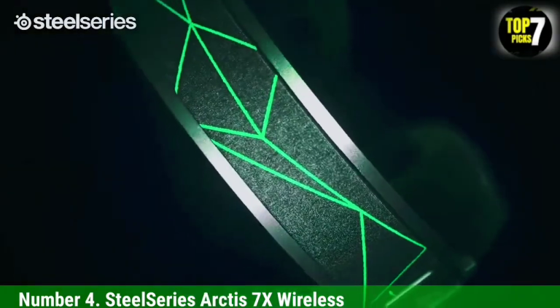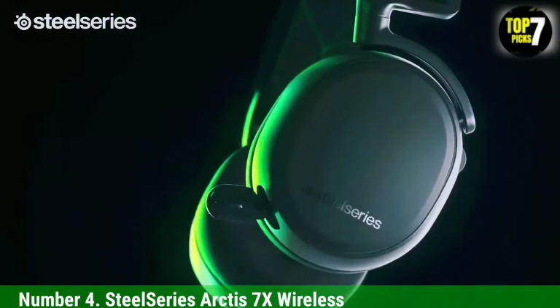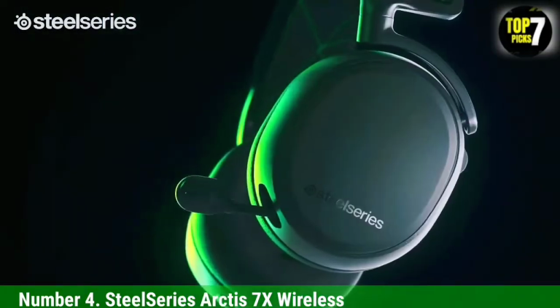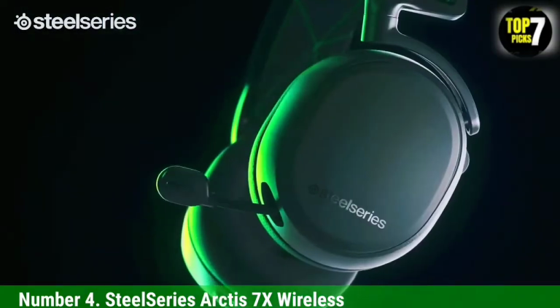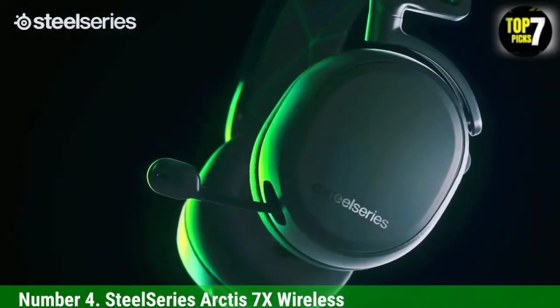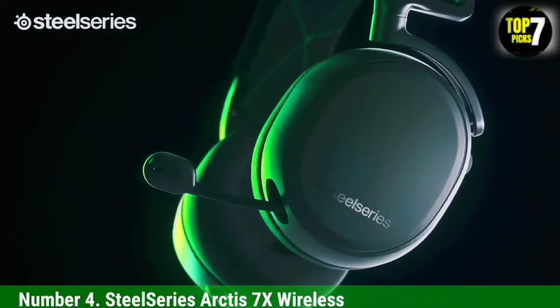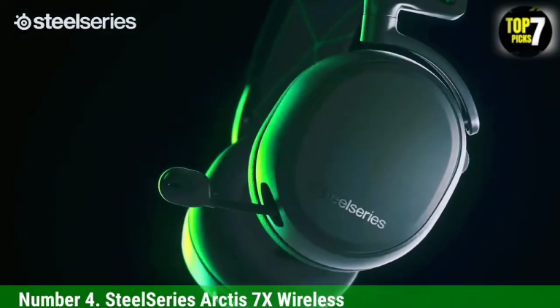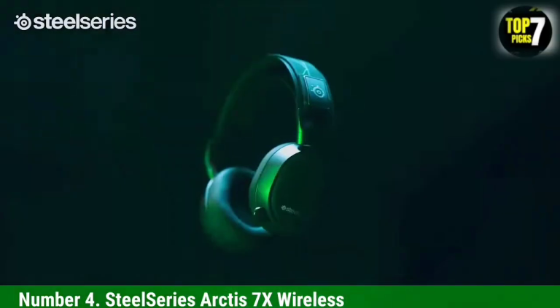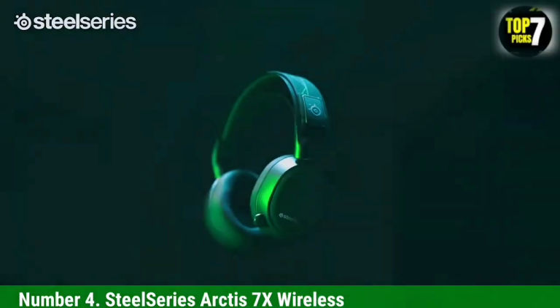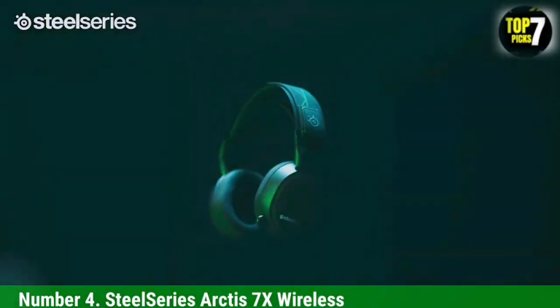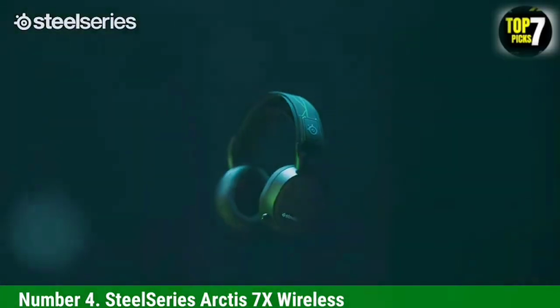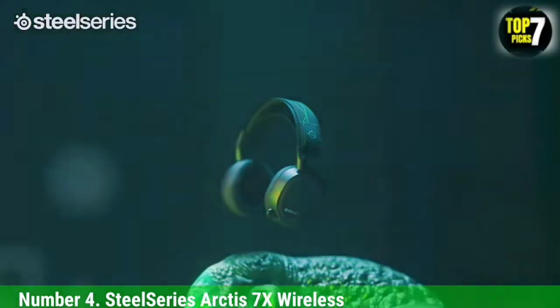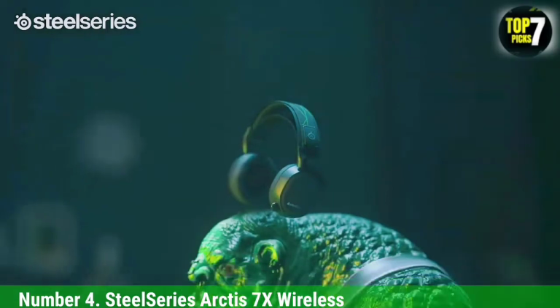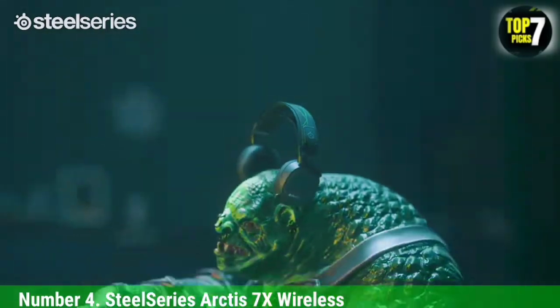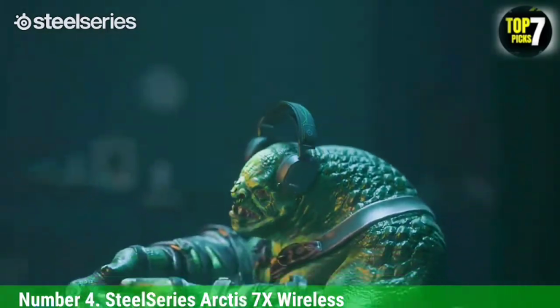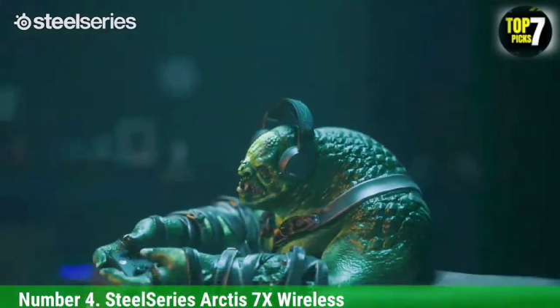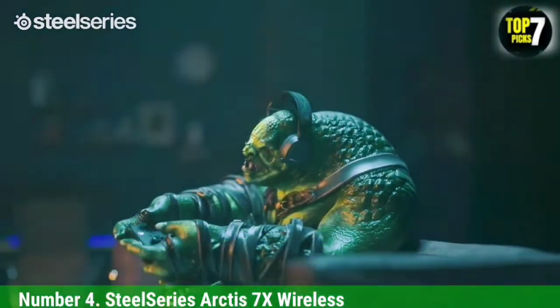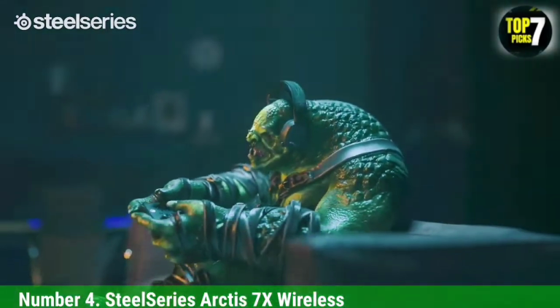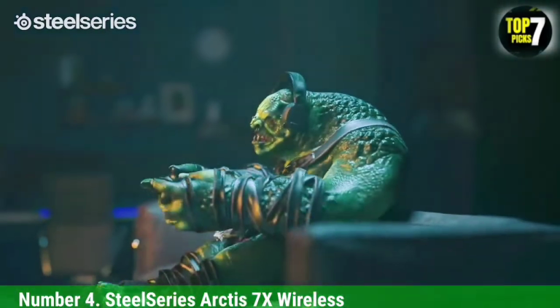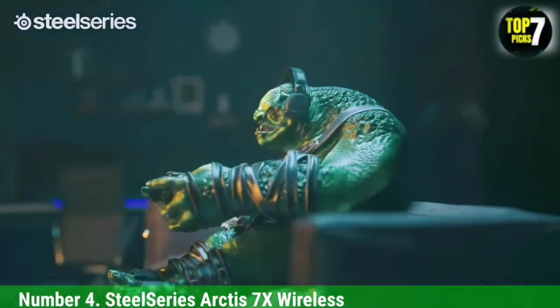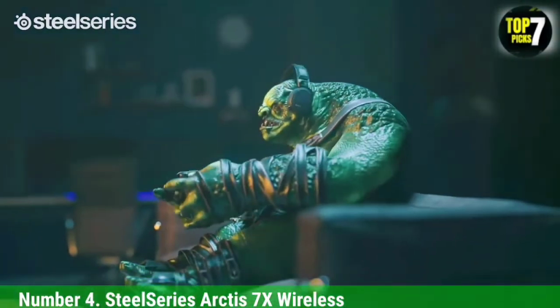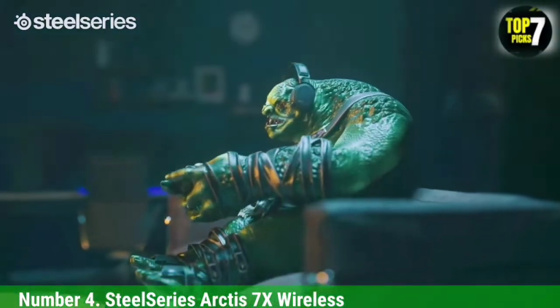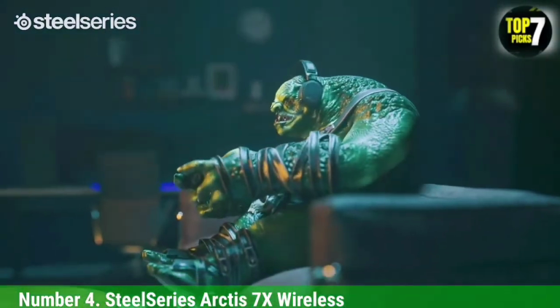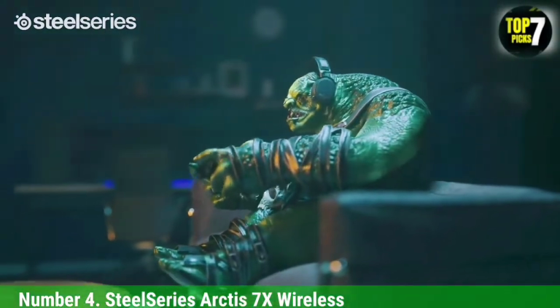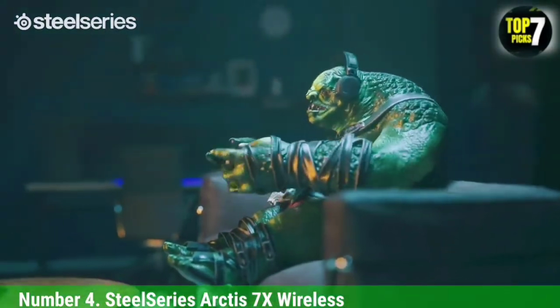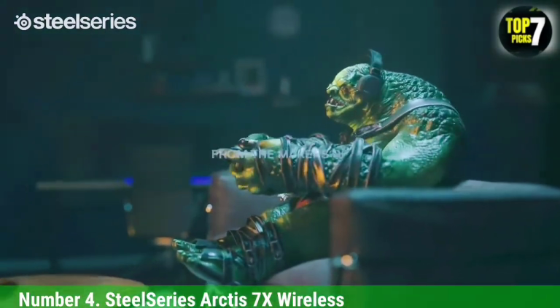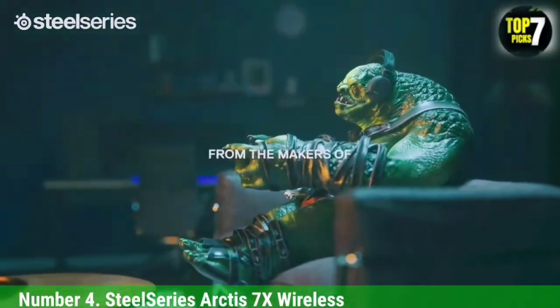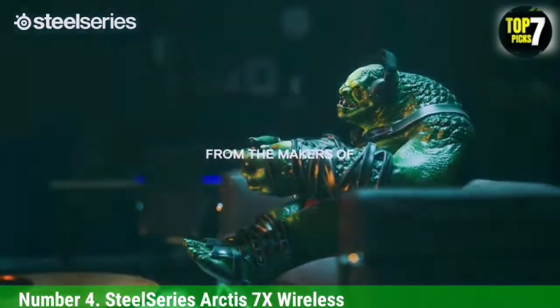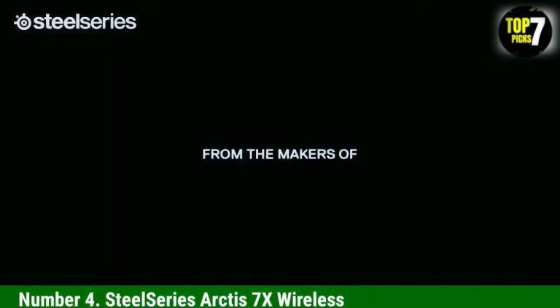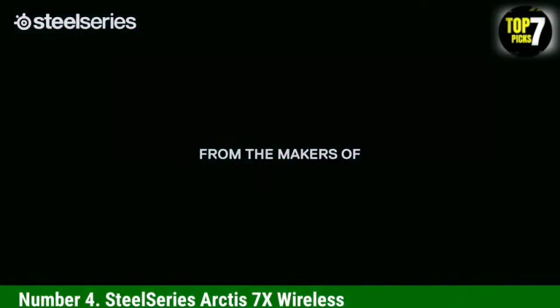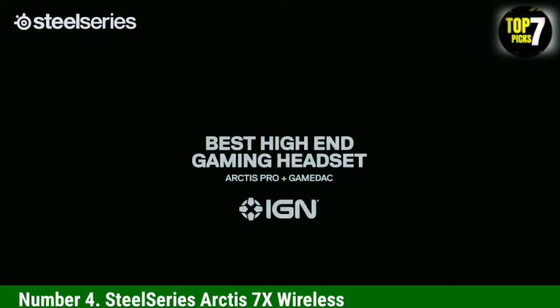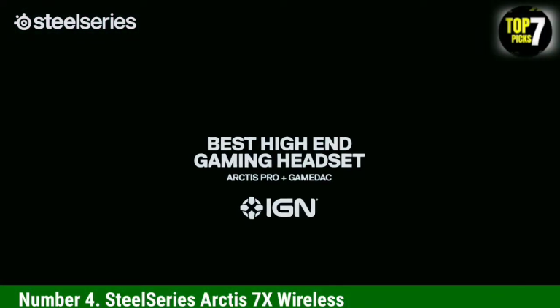so you don't need to recharge them too often, and you can use them passively in a pinch. Their boom mic delivers great performance, so they're suitable for online gaming even if you're not in a totally quiet environment.